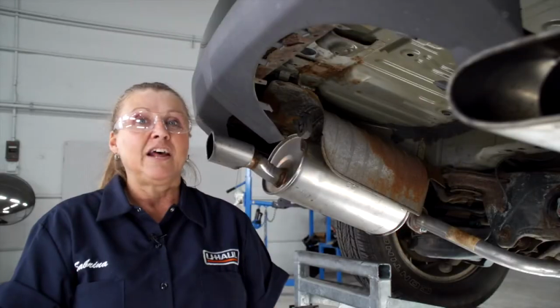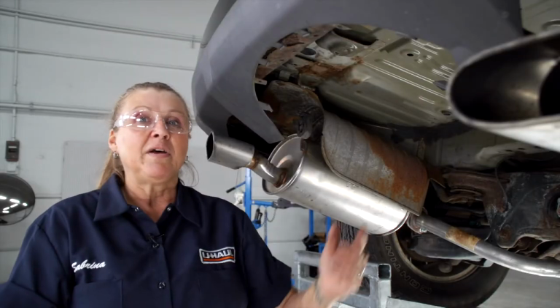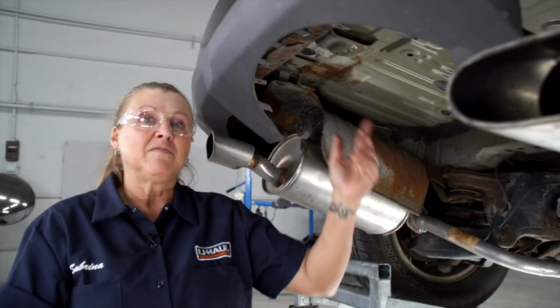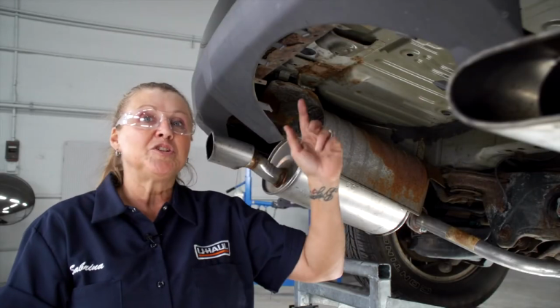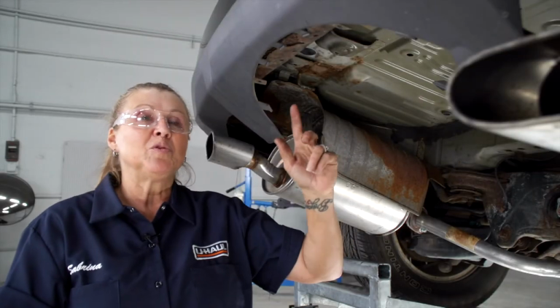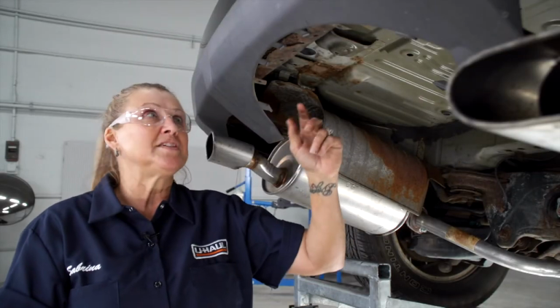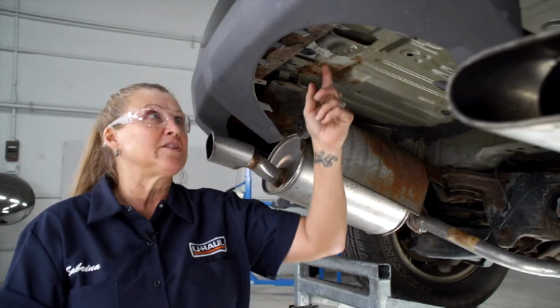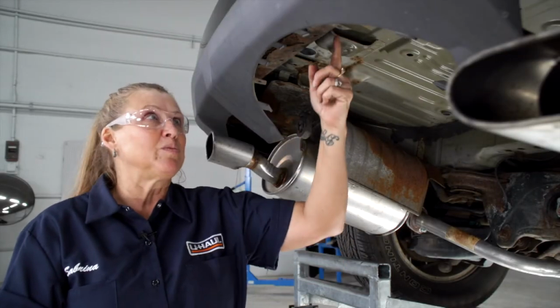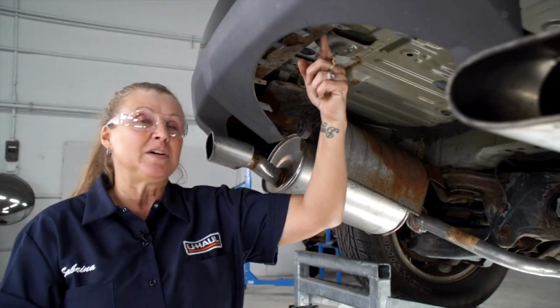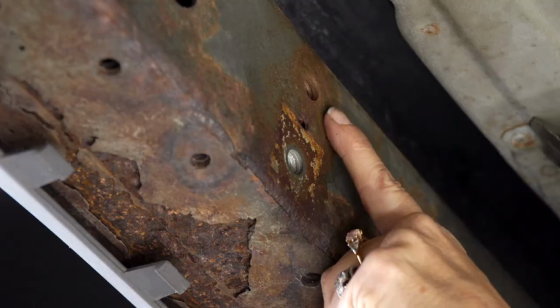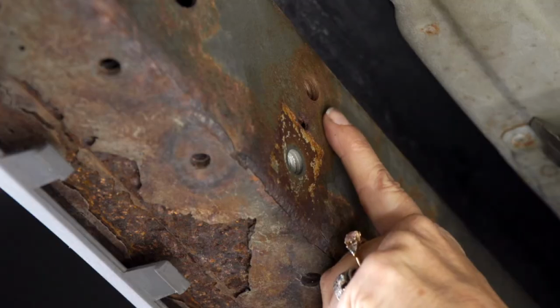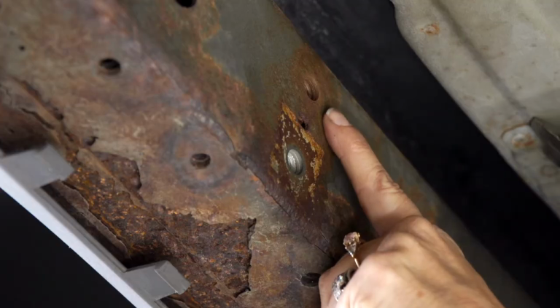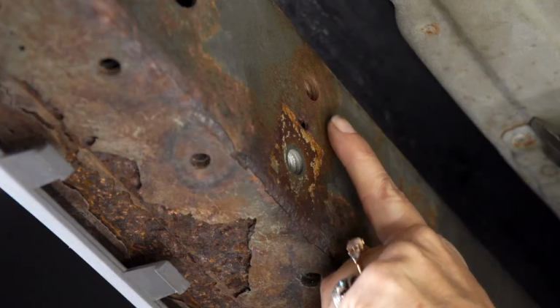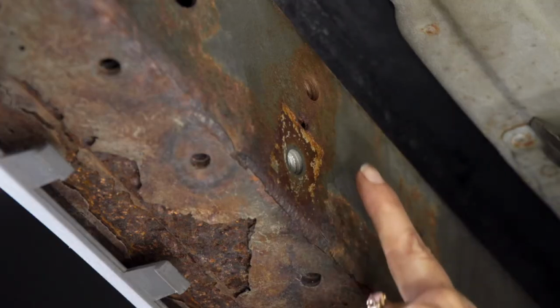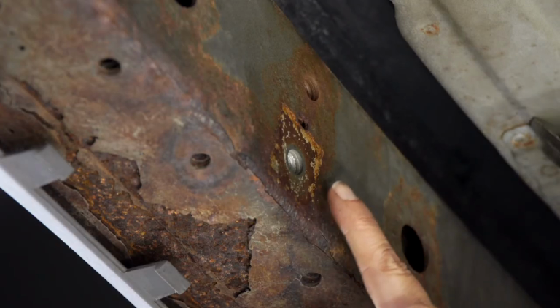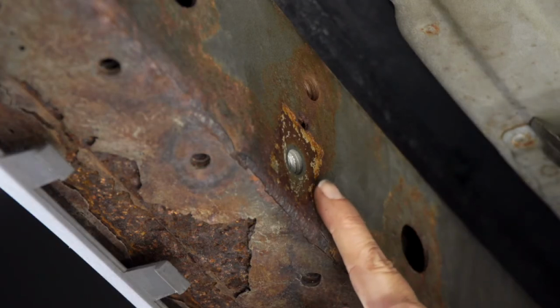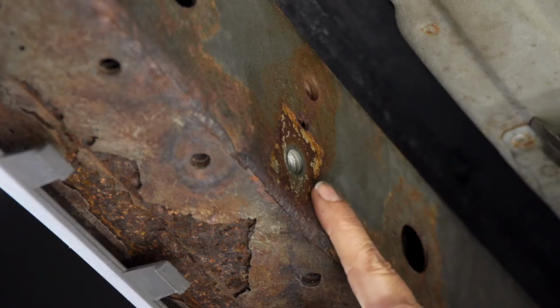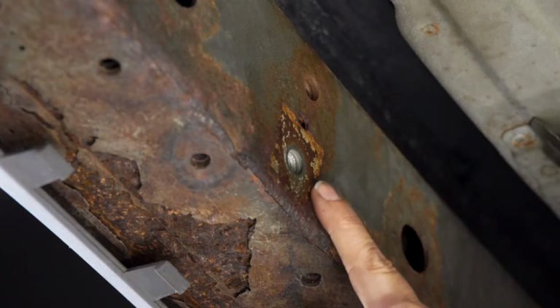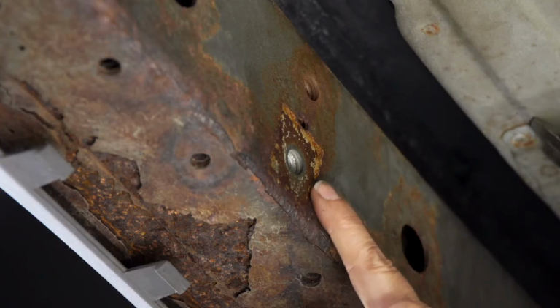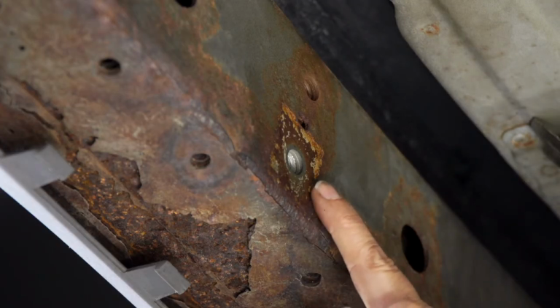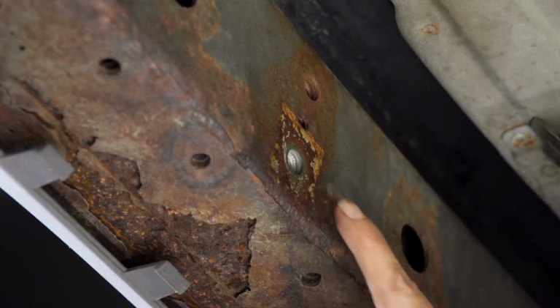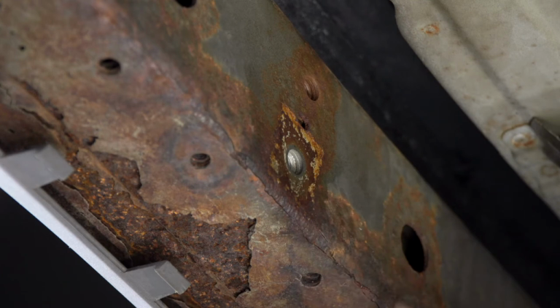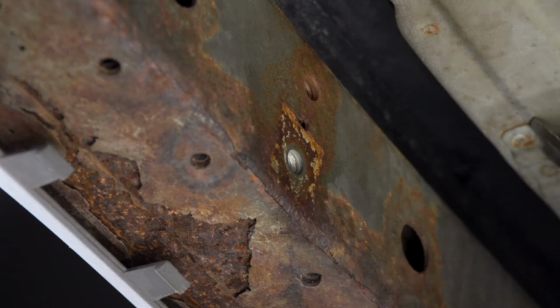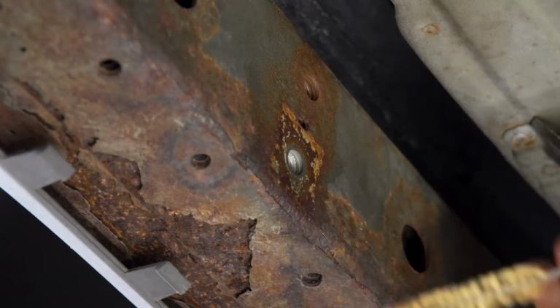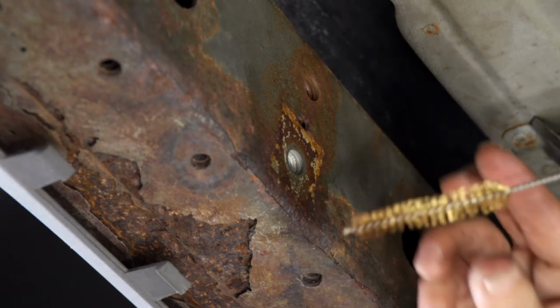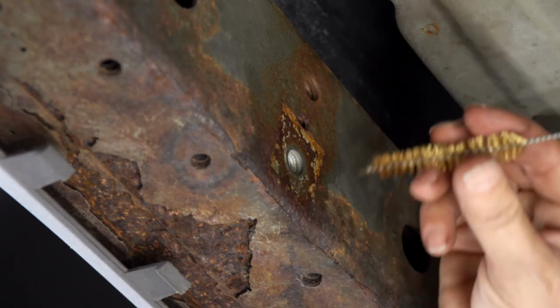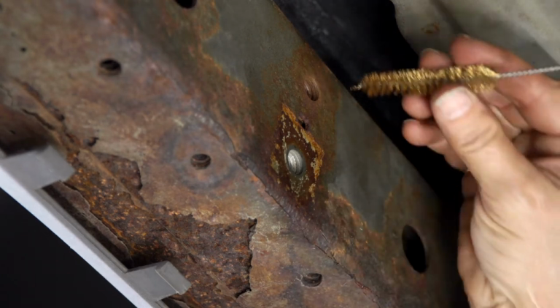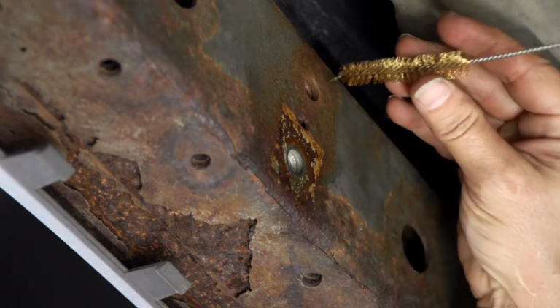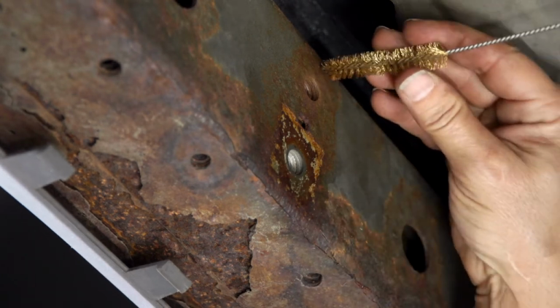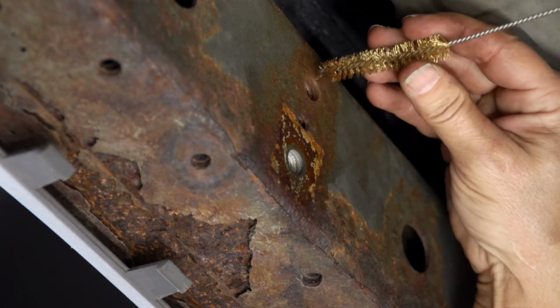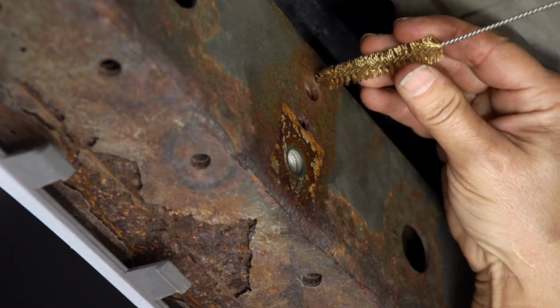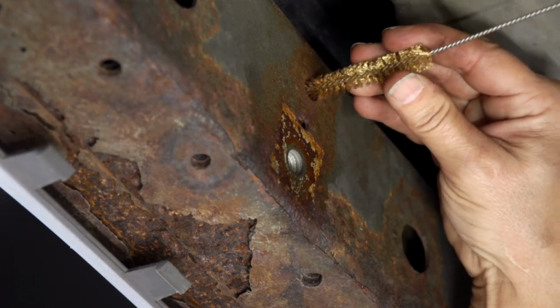Now we have two more attachment points right up here in the middle behind the bumper on the back side. Make sure you clean those out as well.